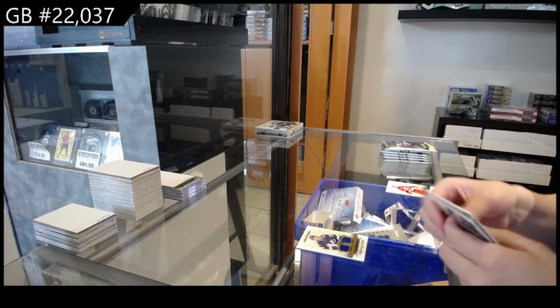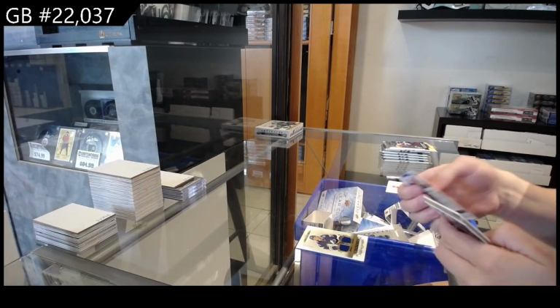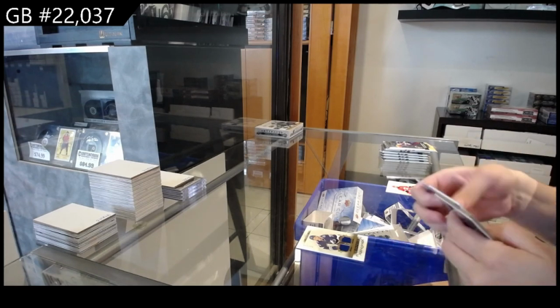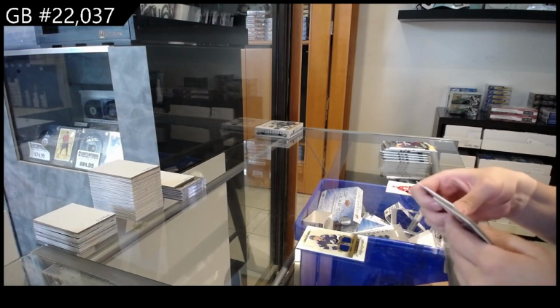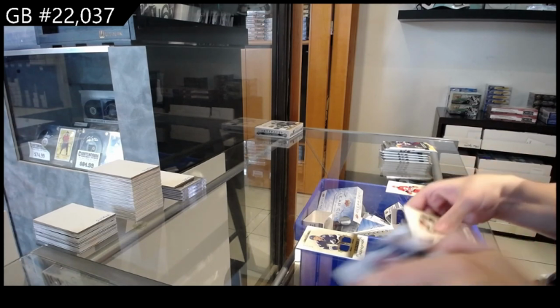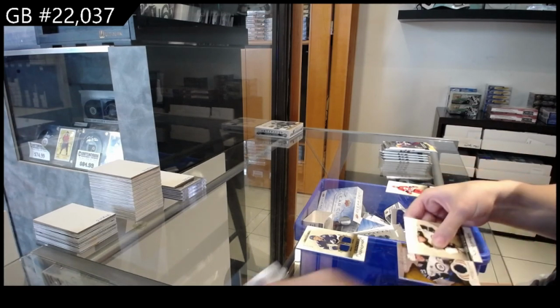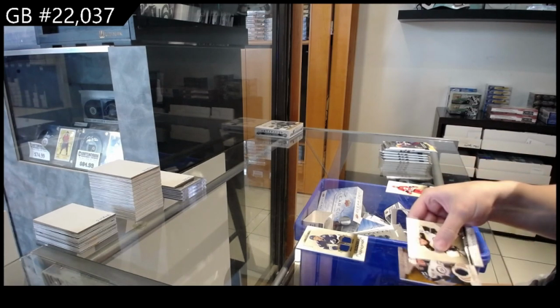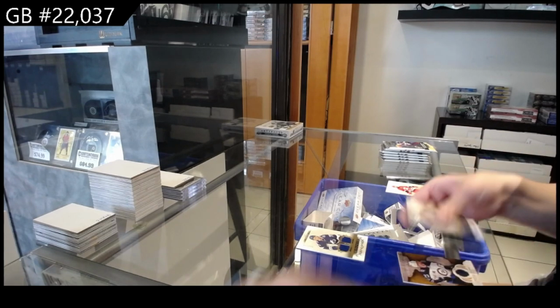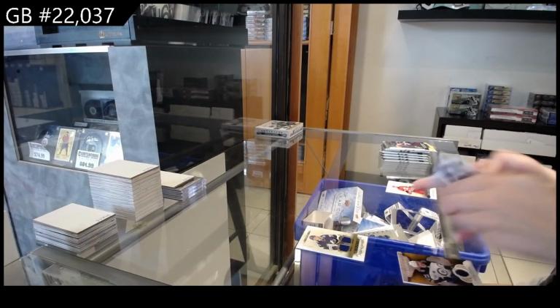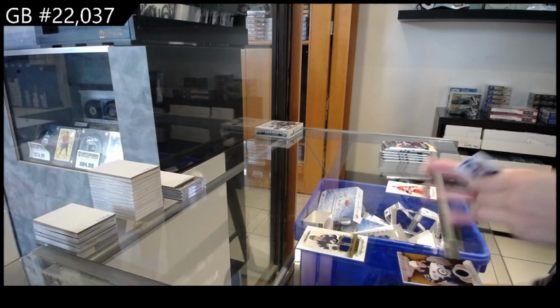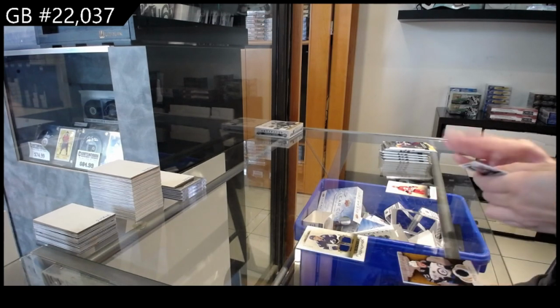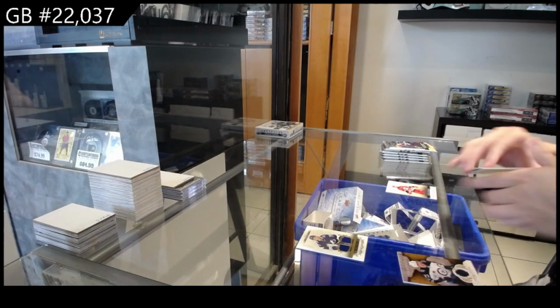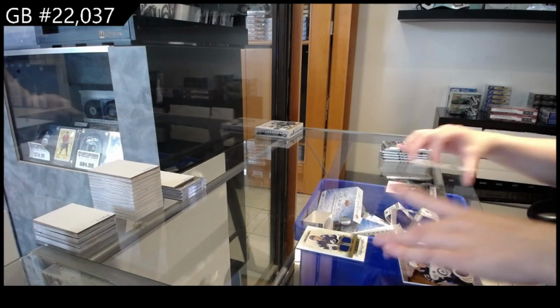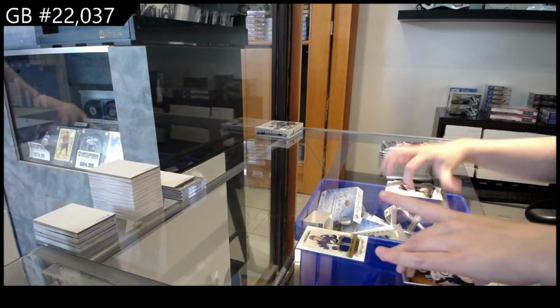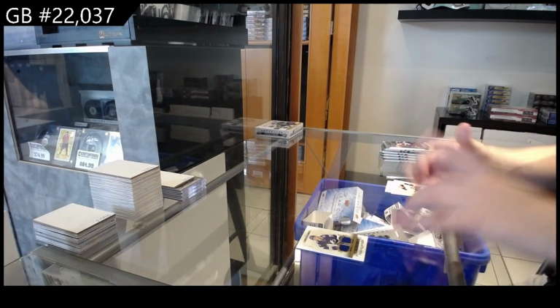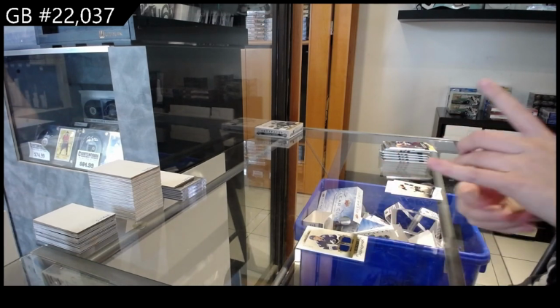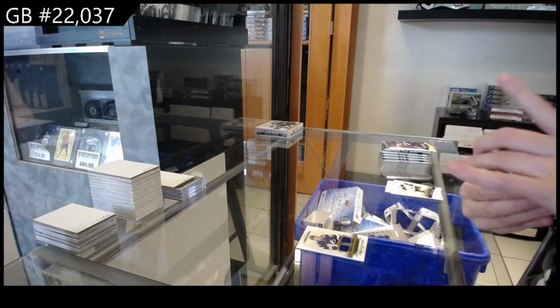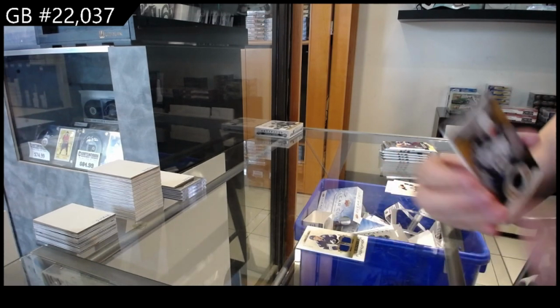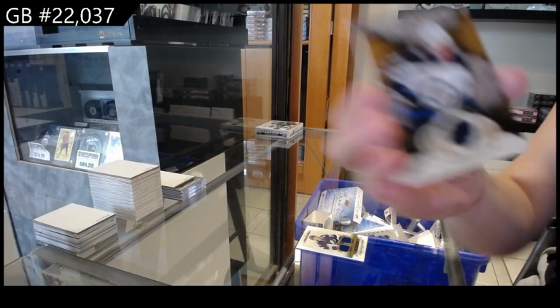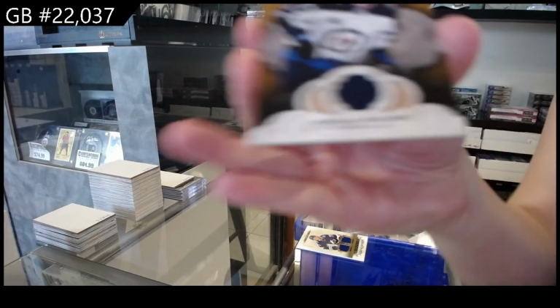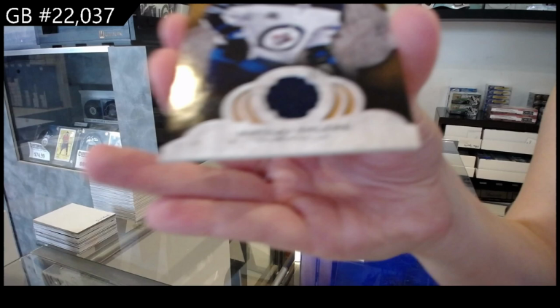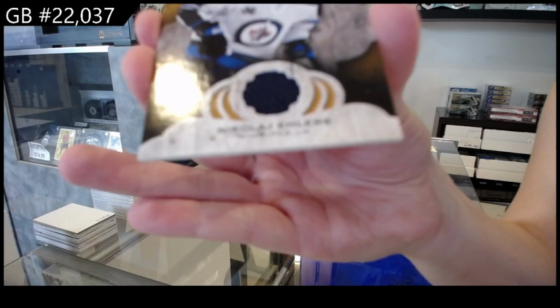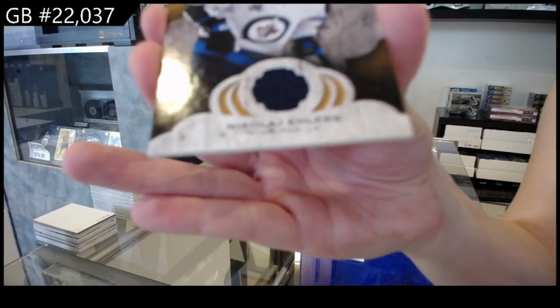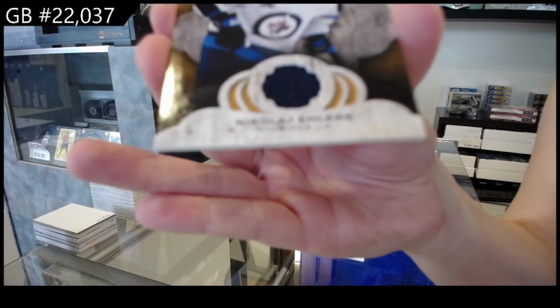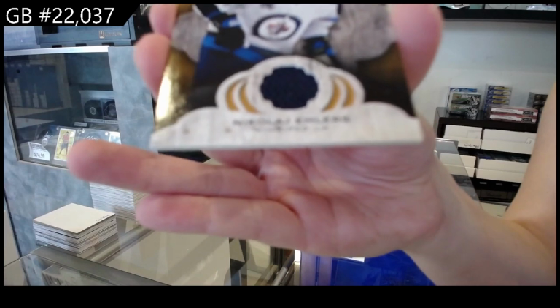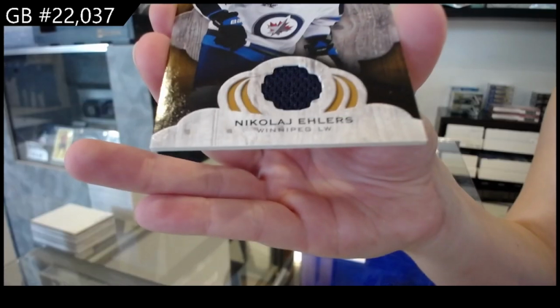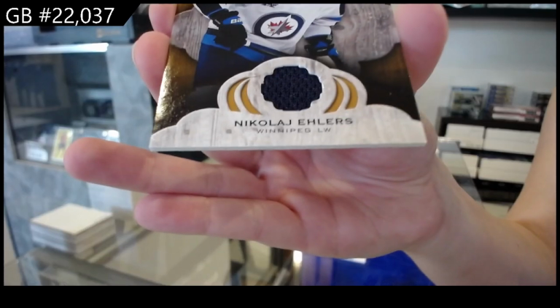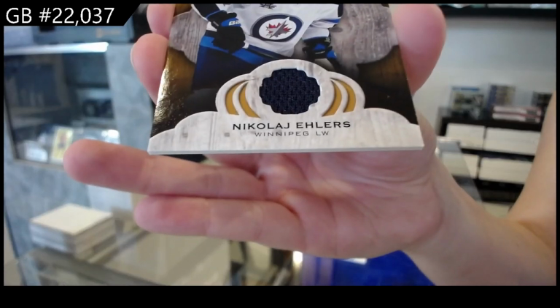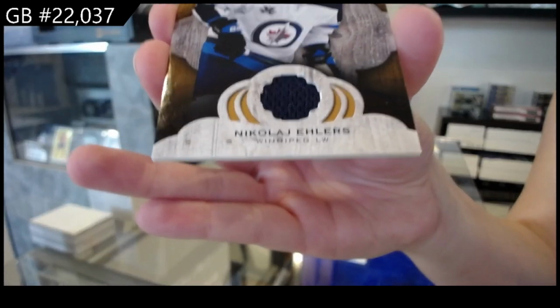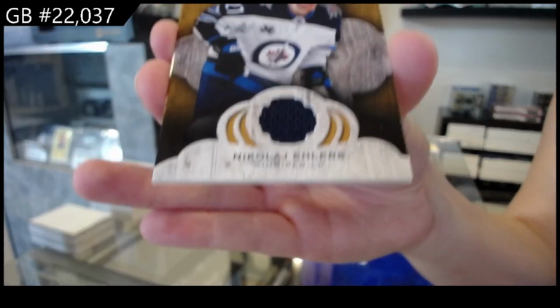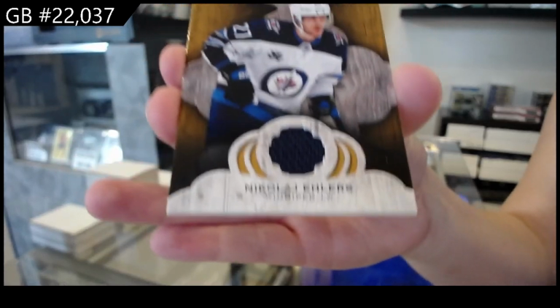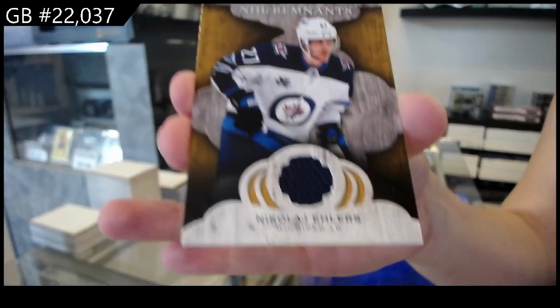We have an NHL Remnants jersey for the Winnipeg Jets of Nikolai Ehlers.